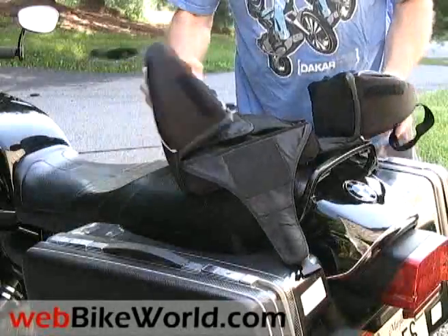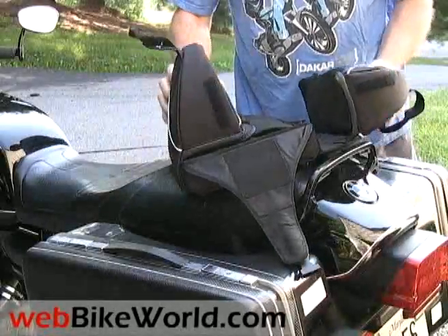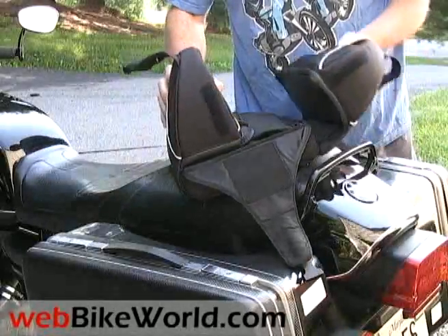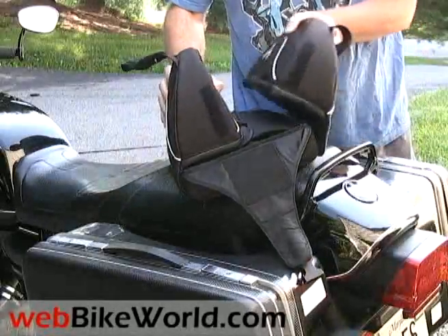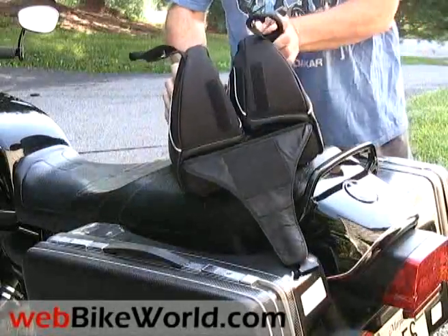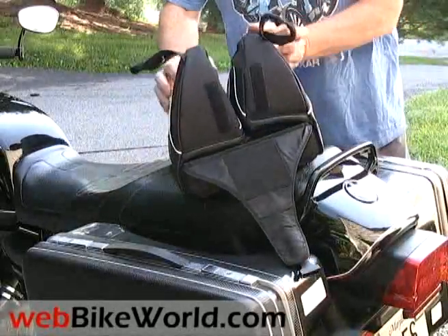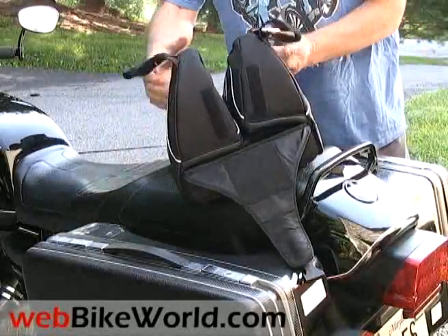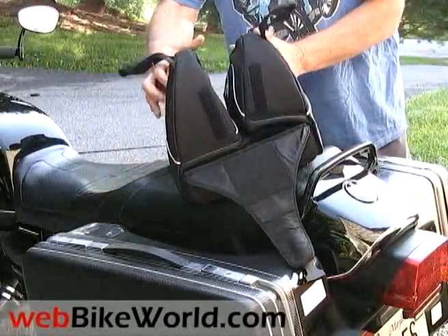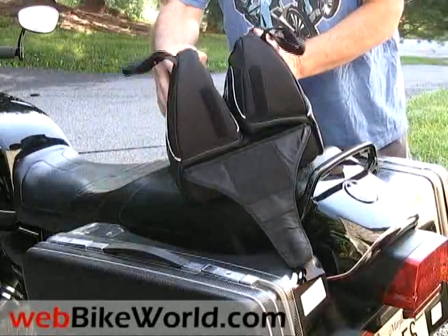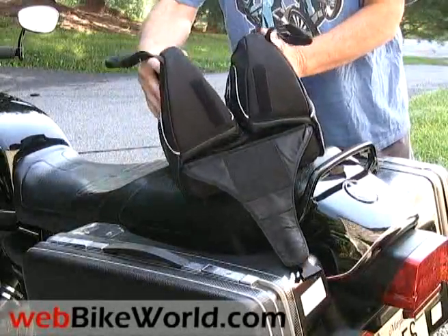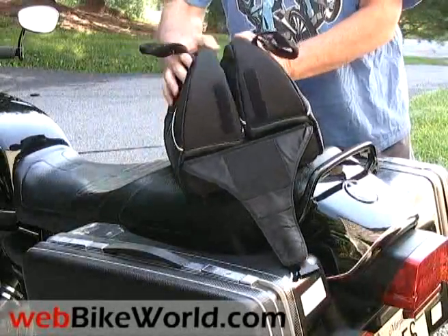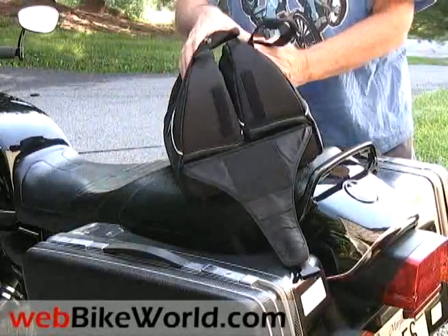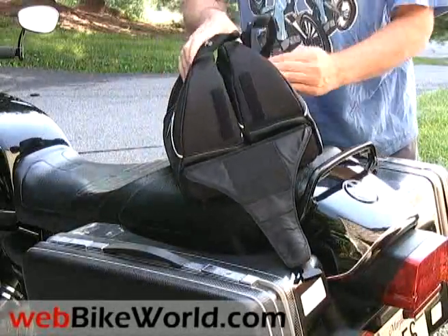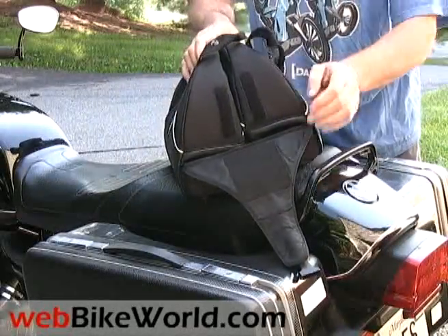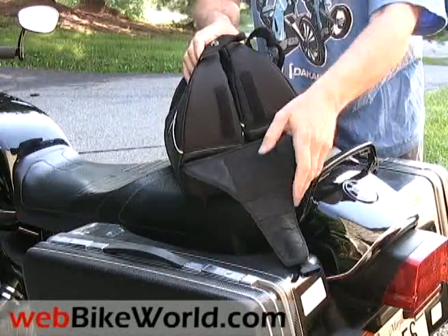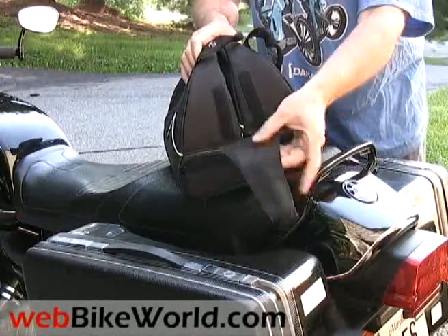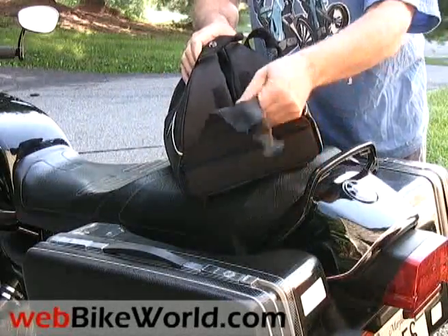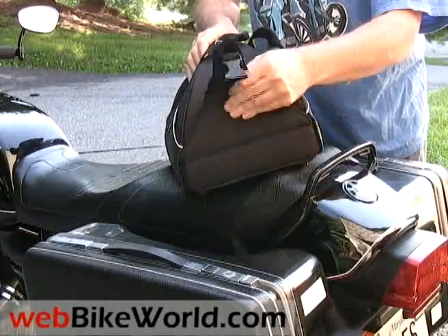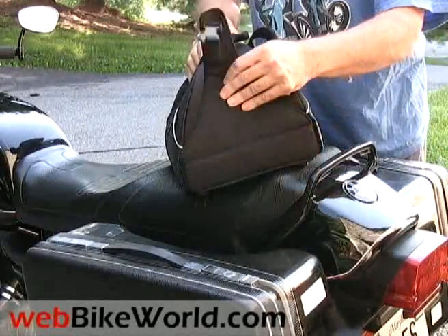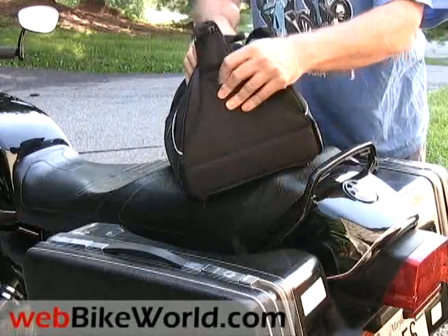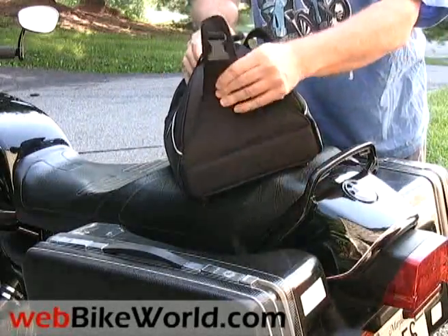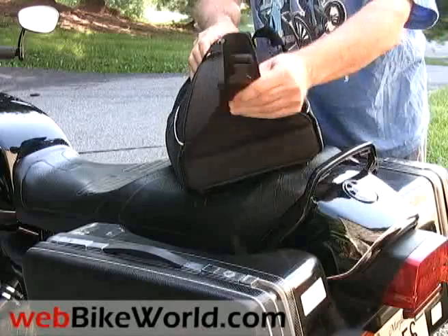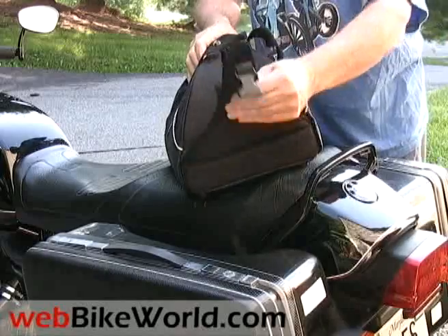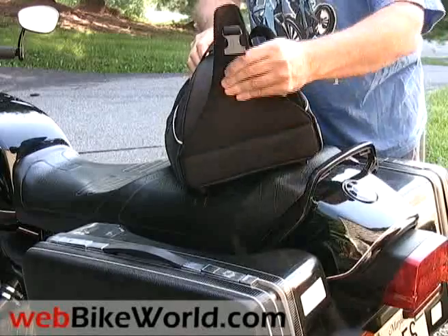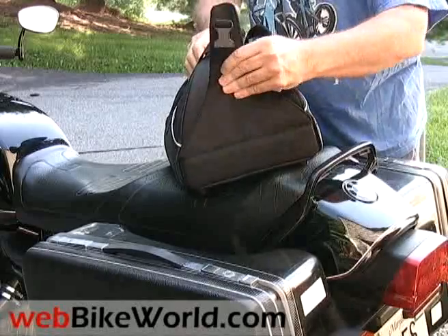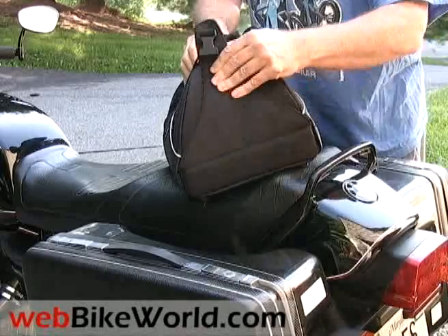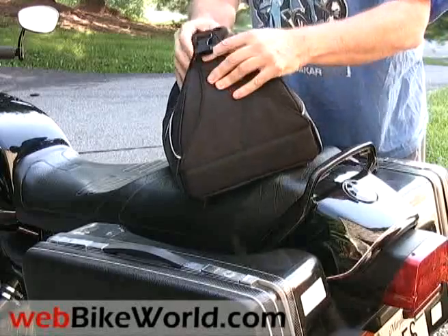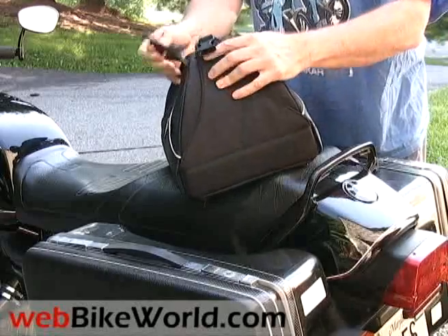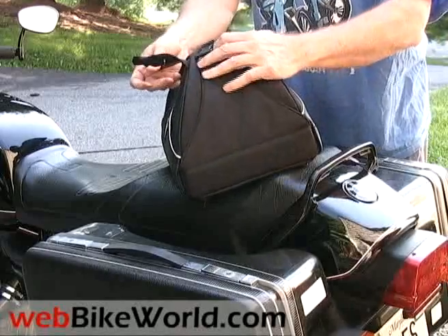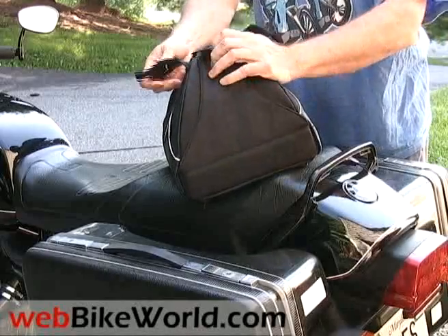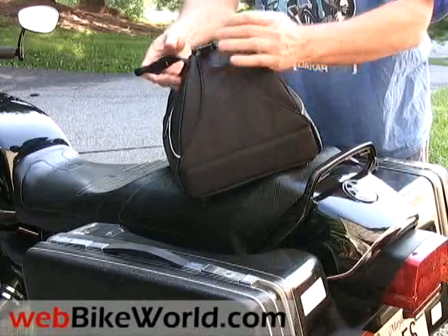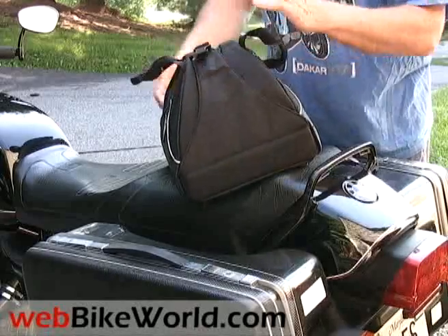Fold the two sides up and lay the cover across them to hold the two halves together and you have a nice compact bag.